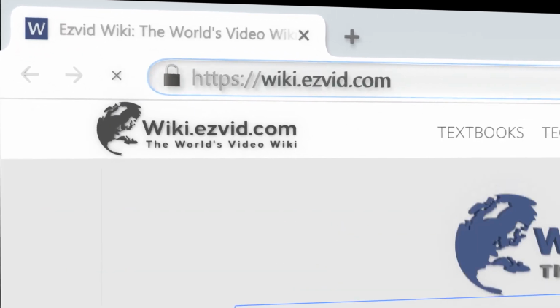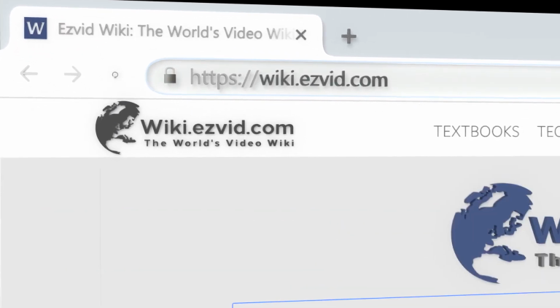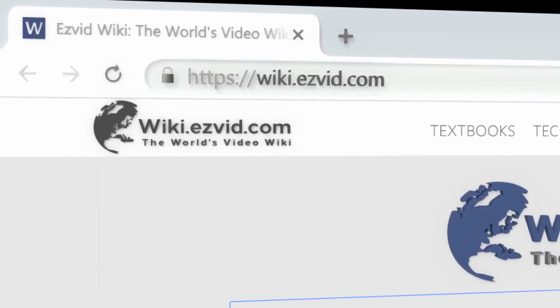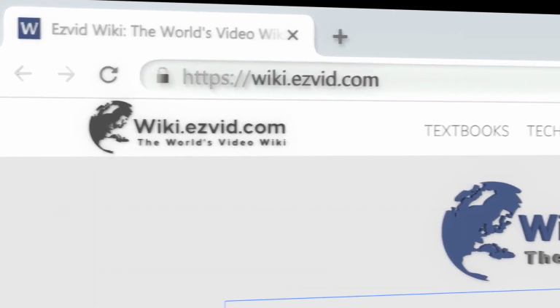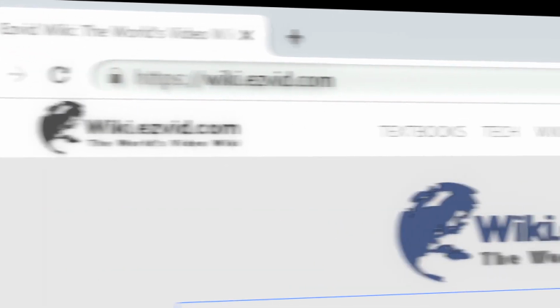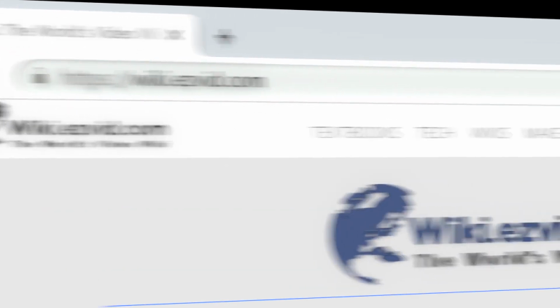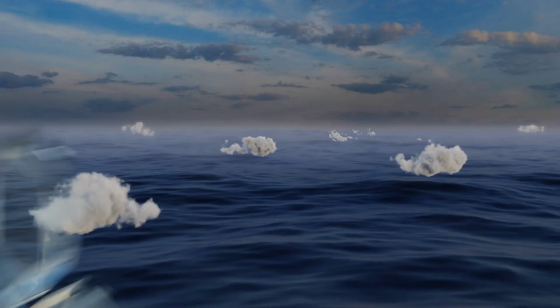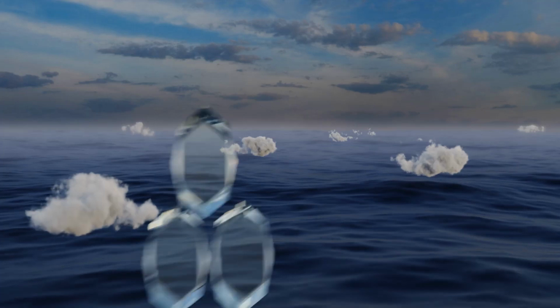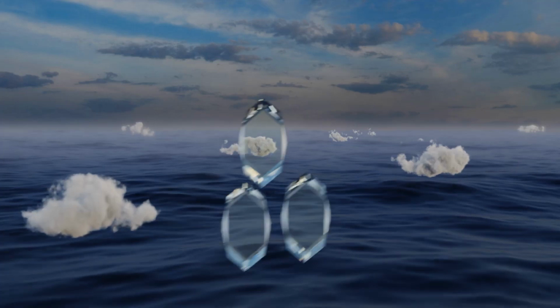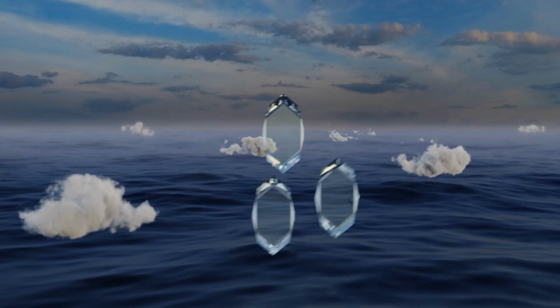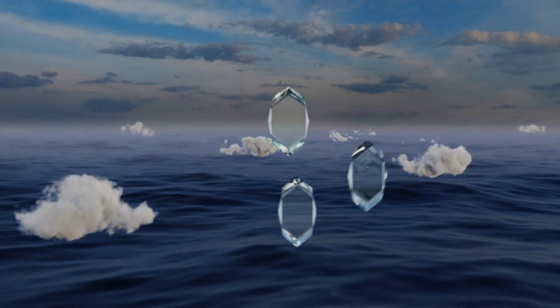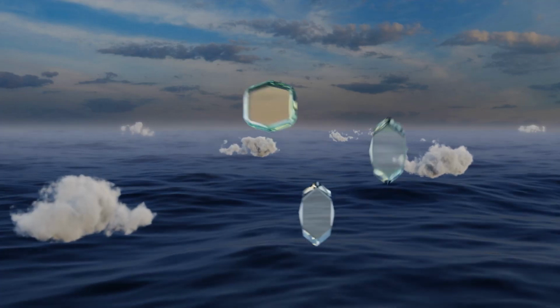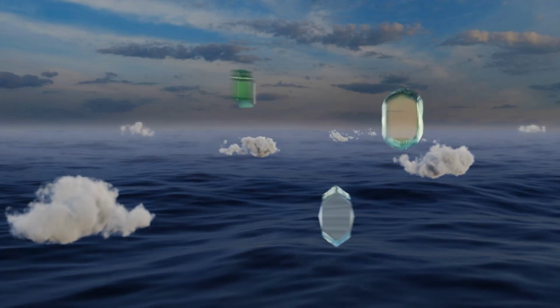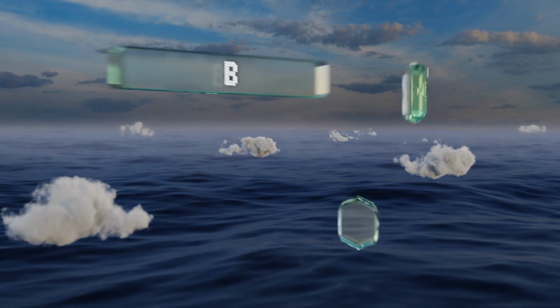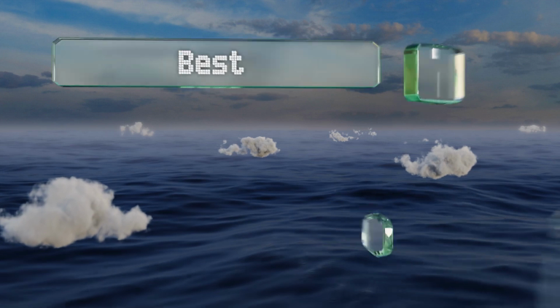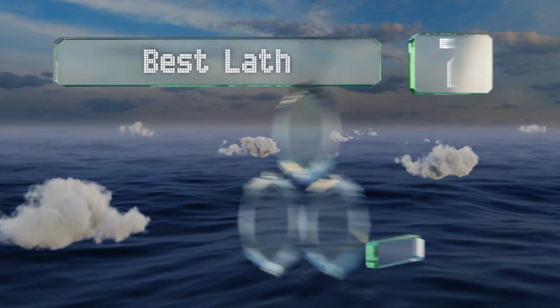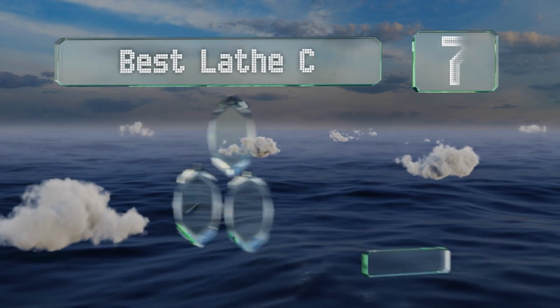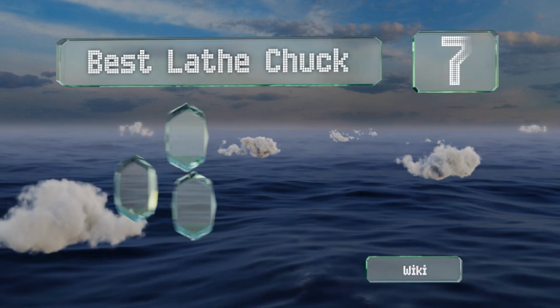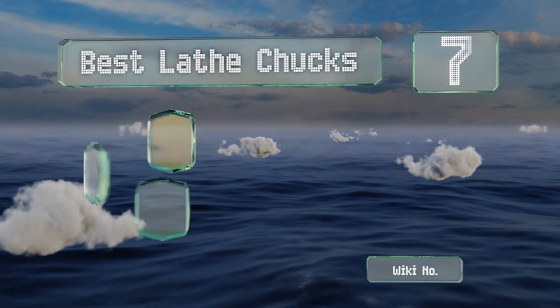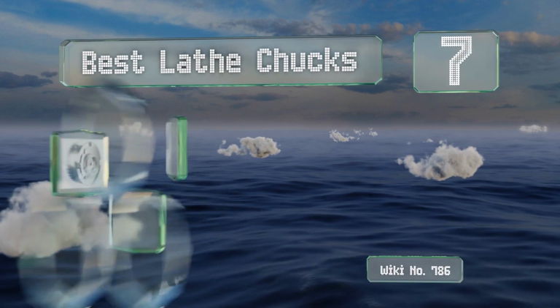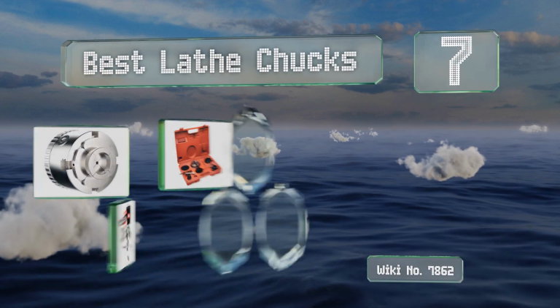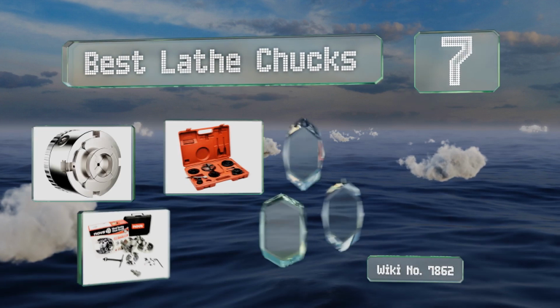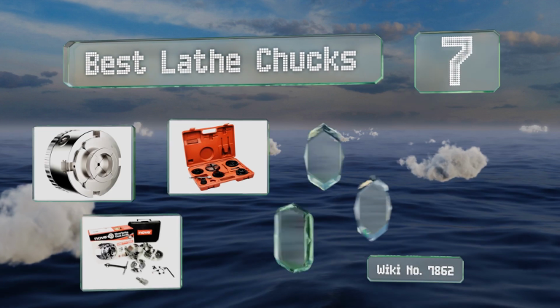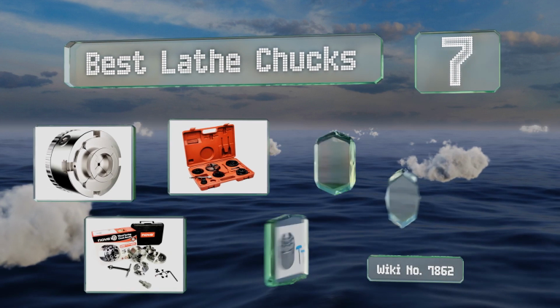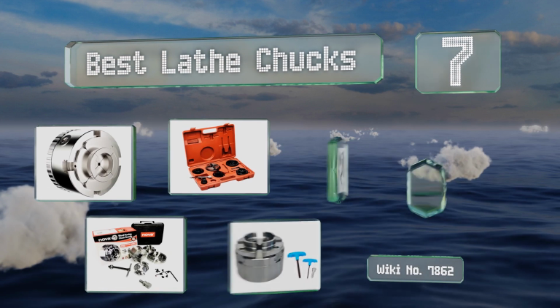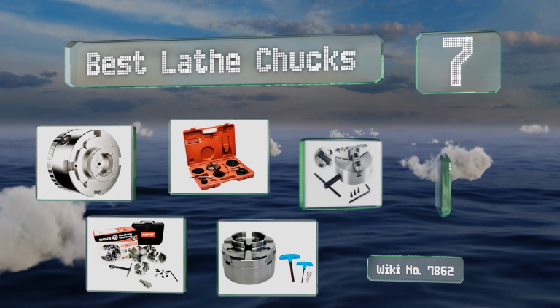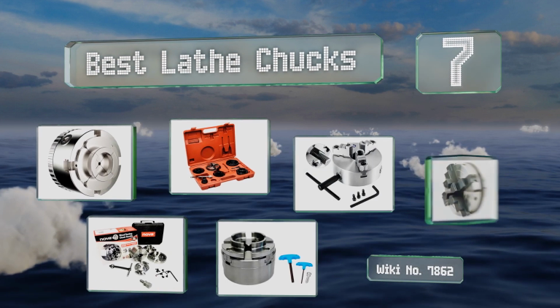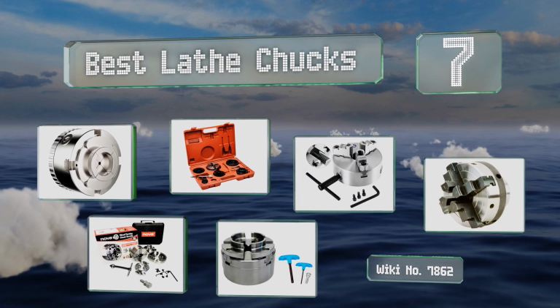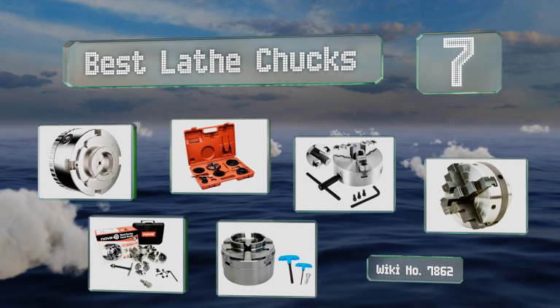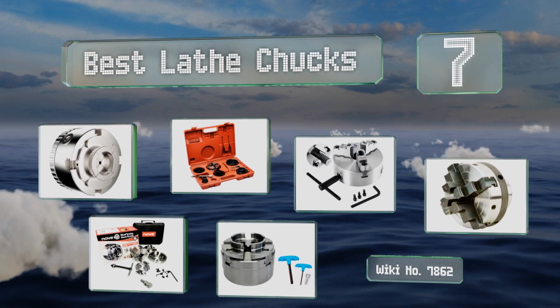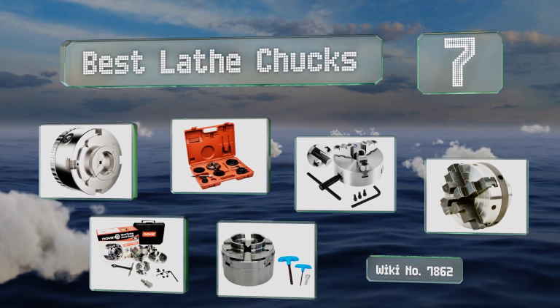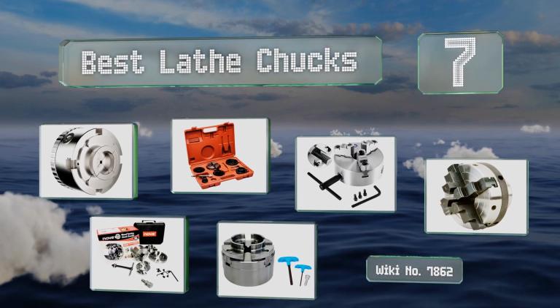EasyVid presents the seven best lathe chucks. Let's get started with the list.